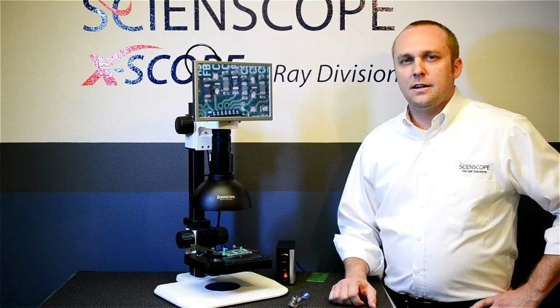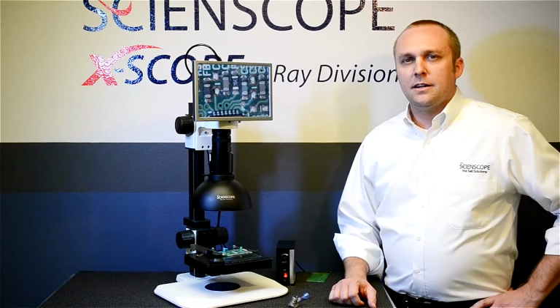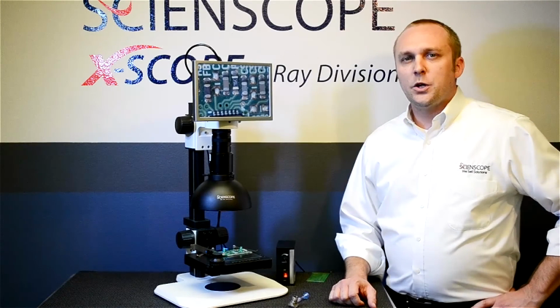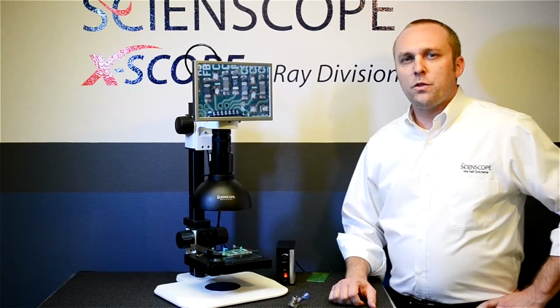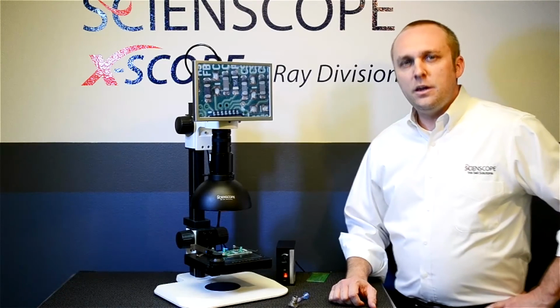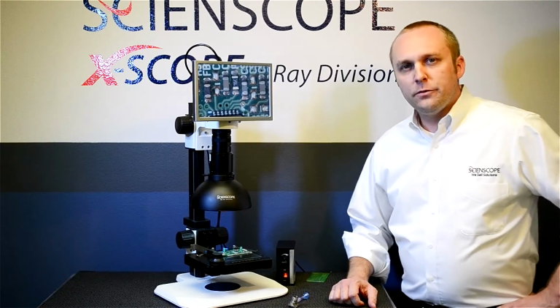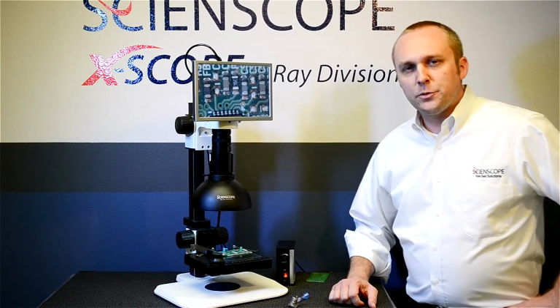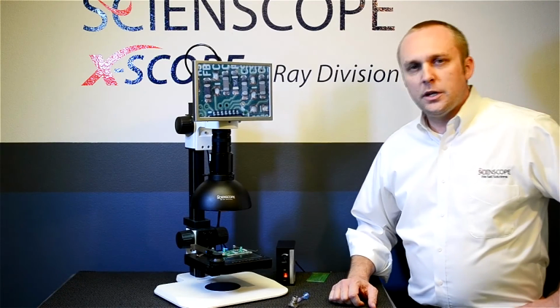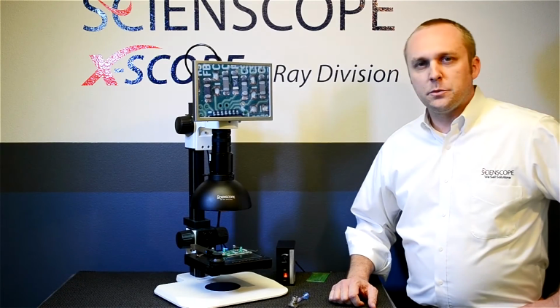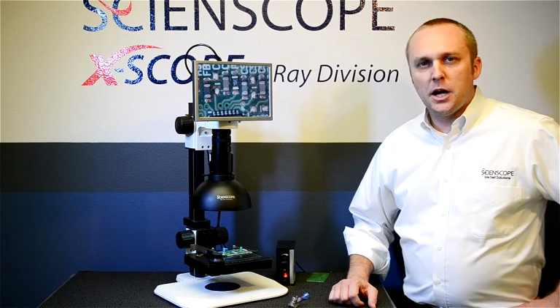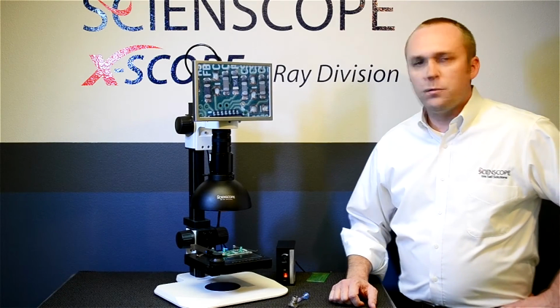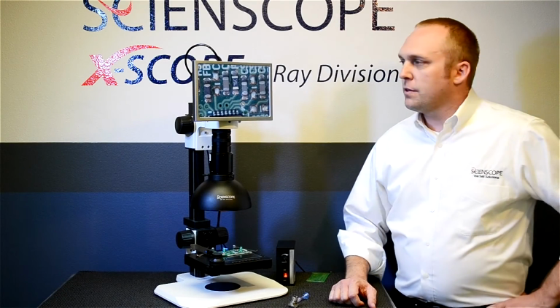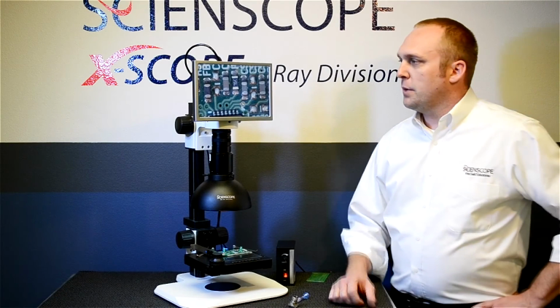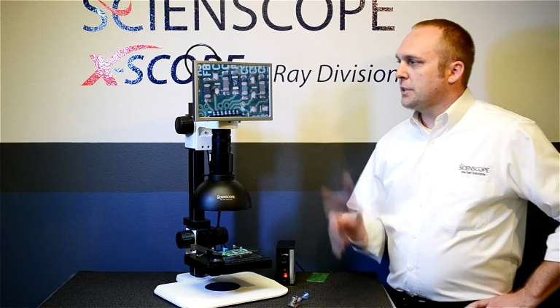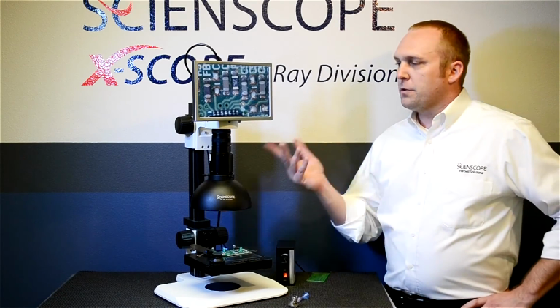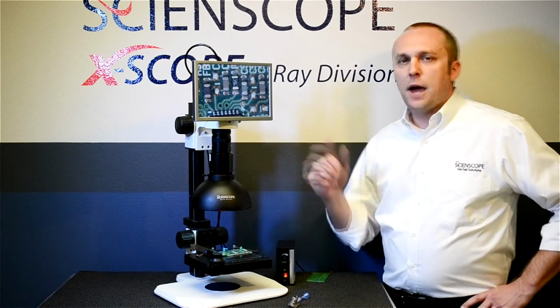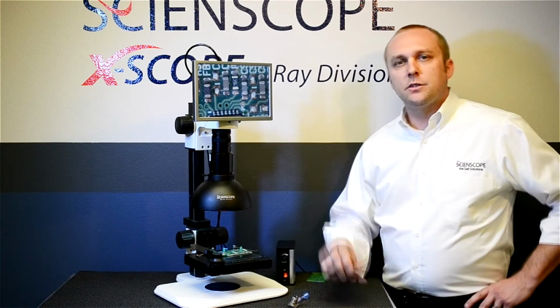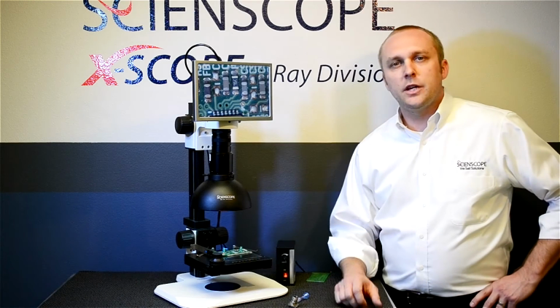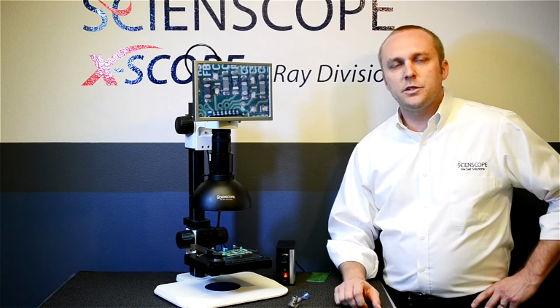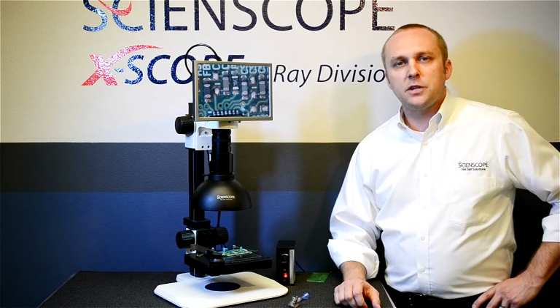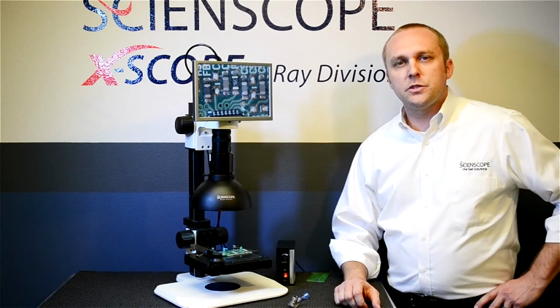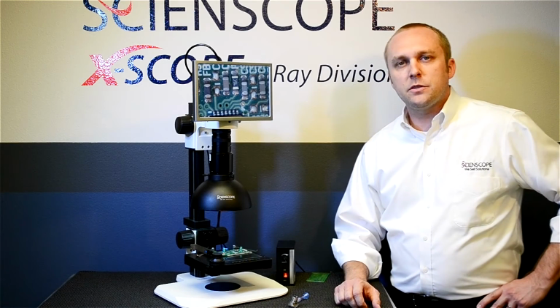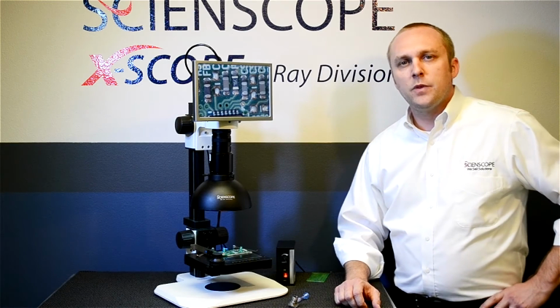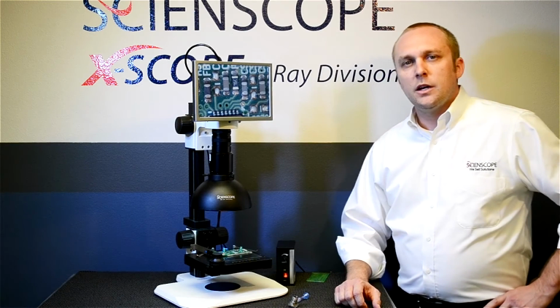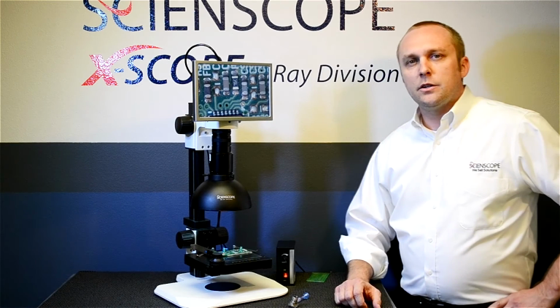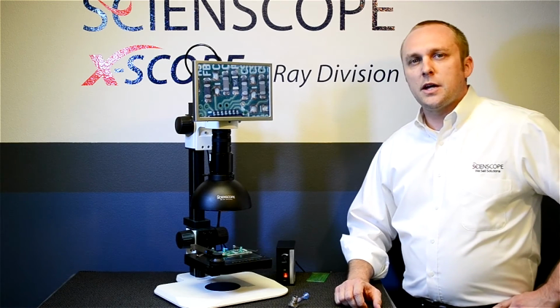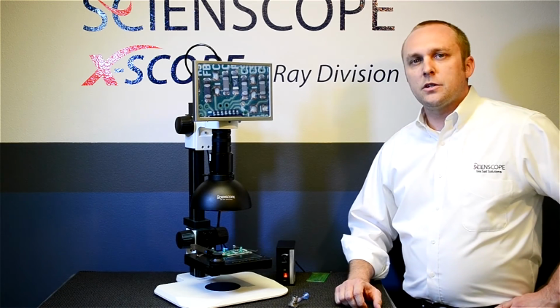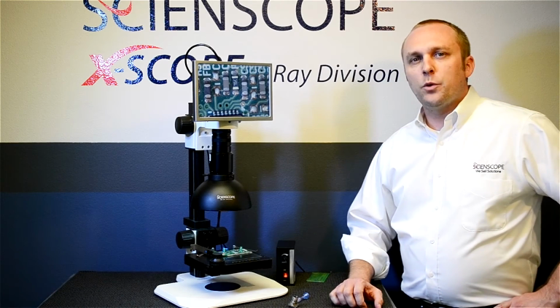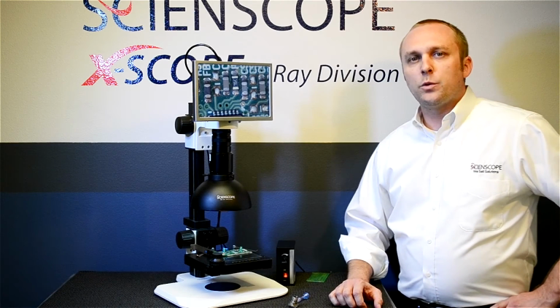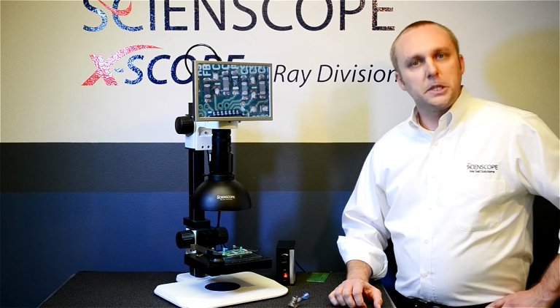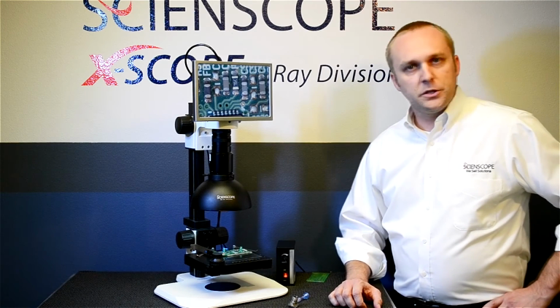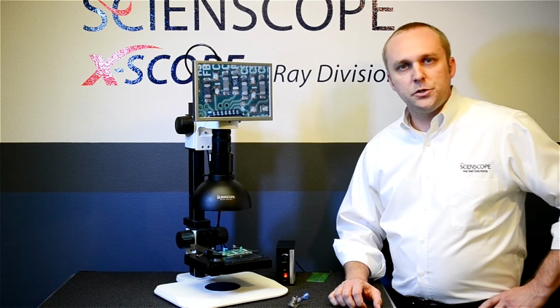Thank you for spending some time with myself and the Mac 2 HD Video Inspection System here at ScienceScope, where we sell solutions.